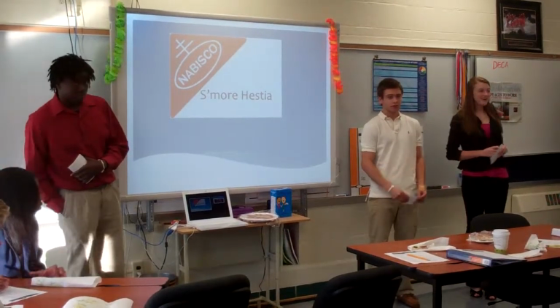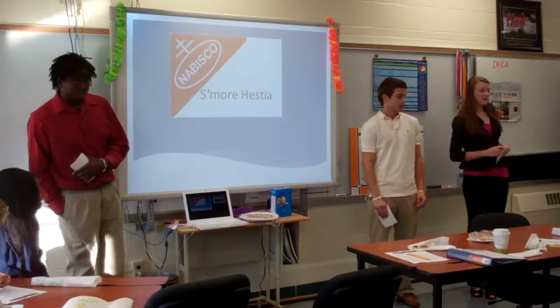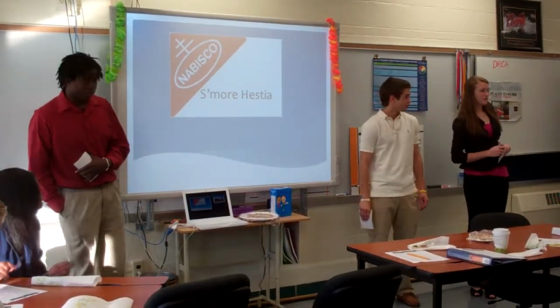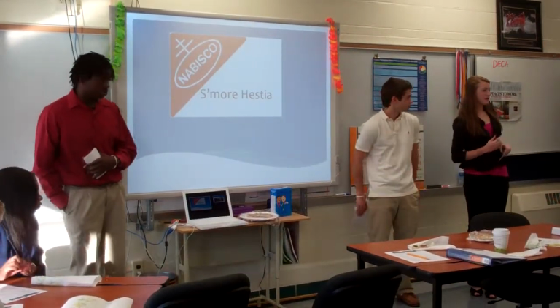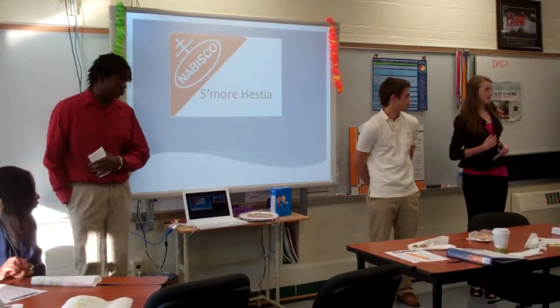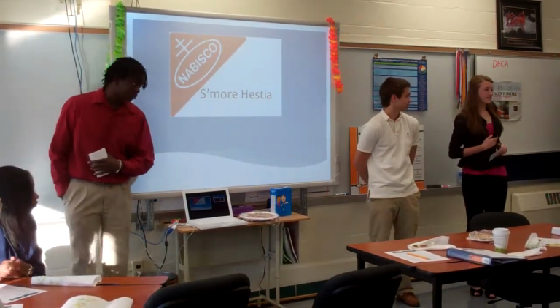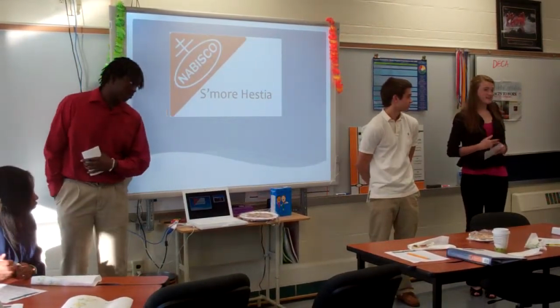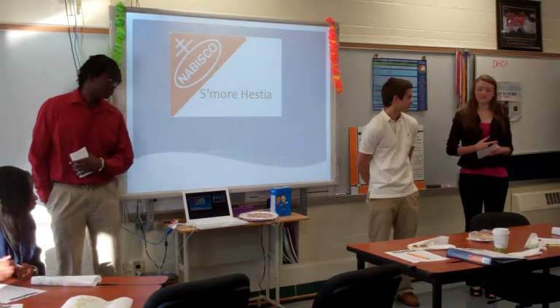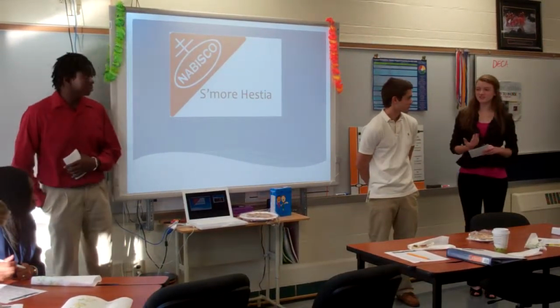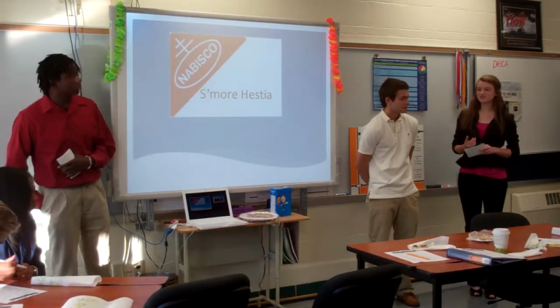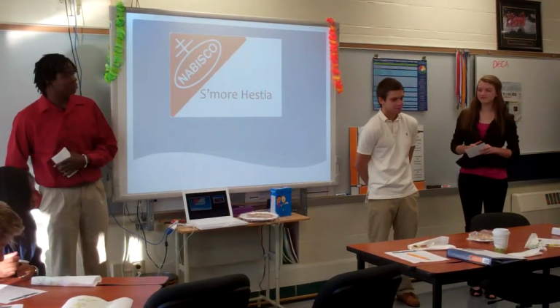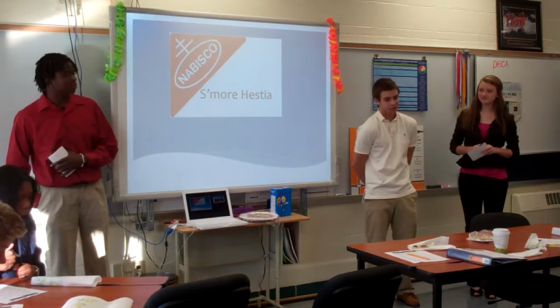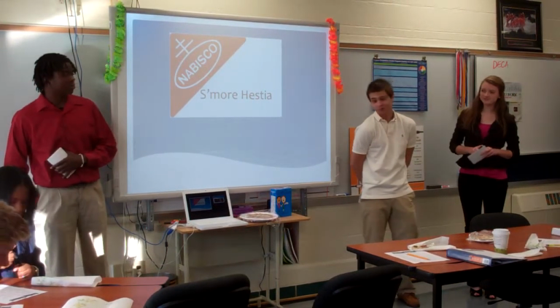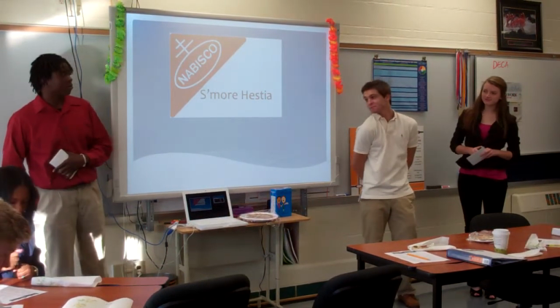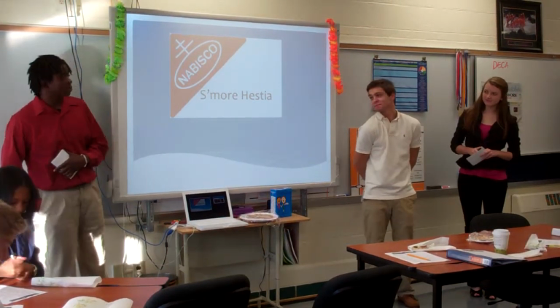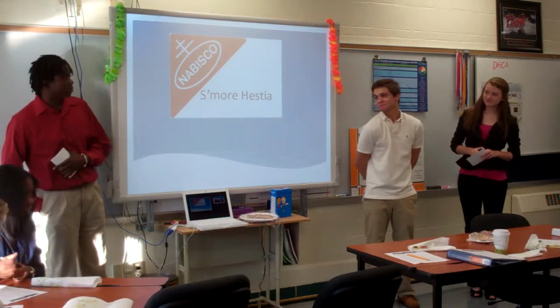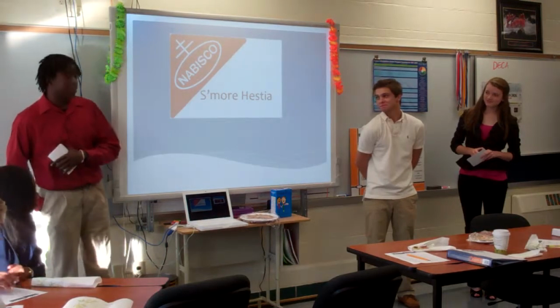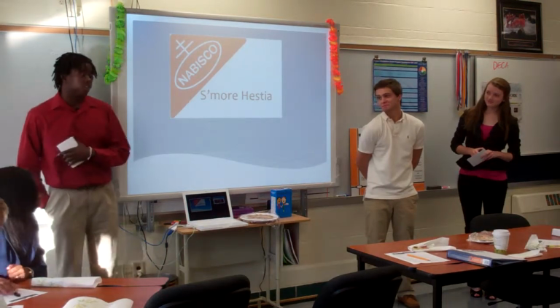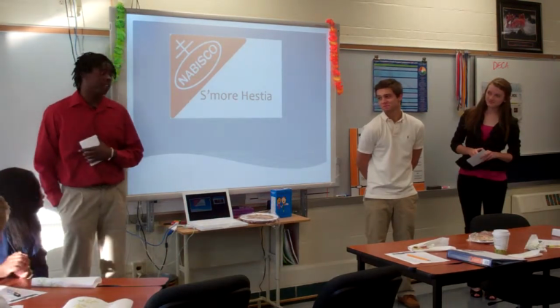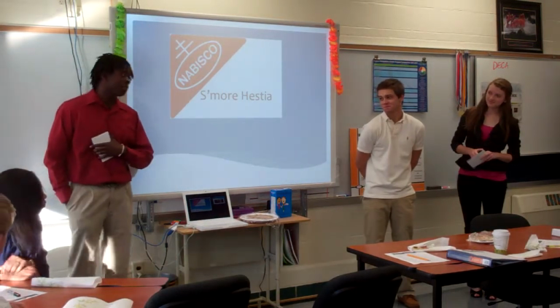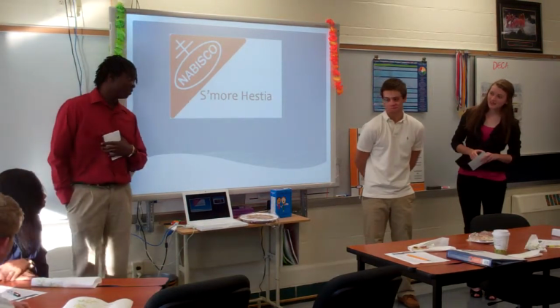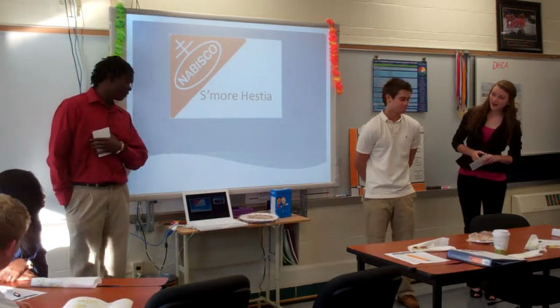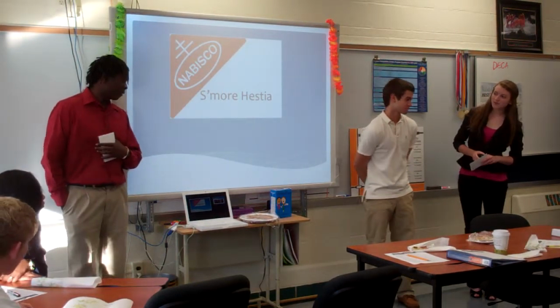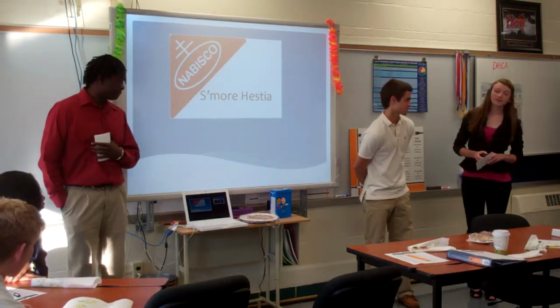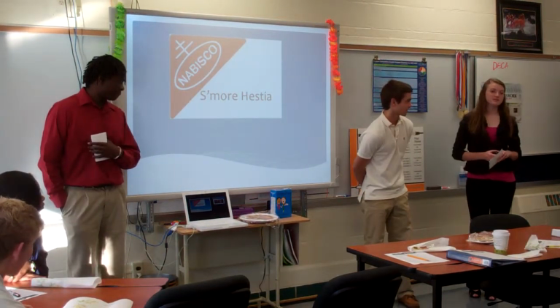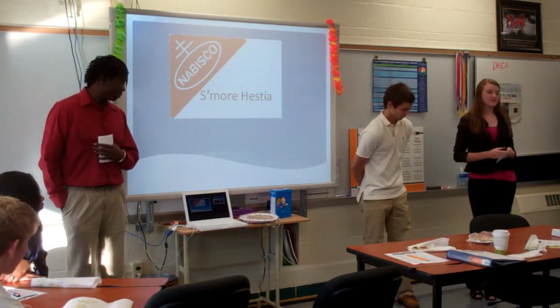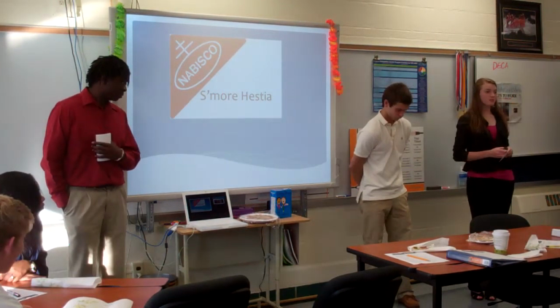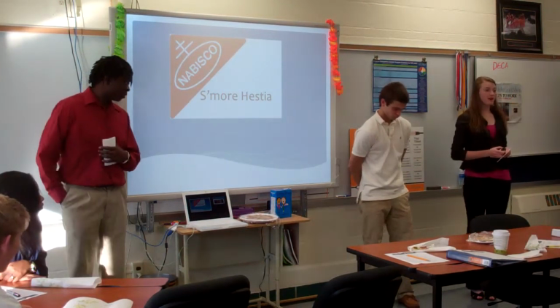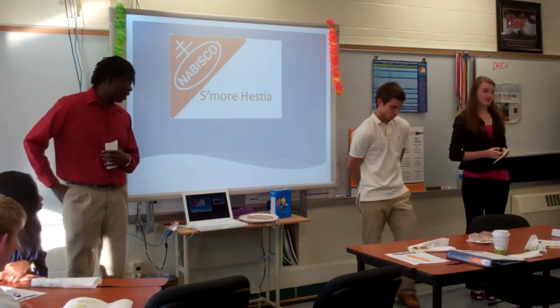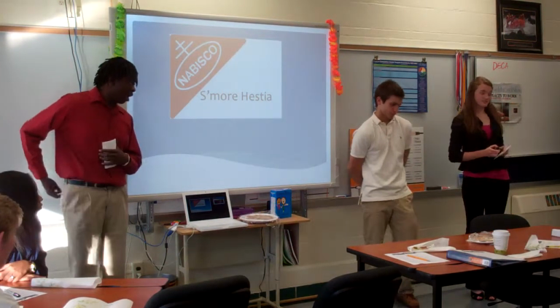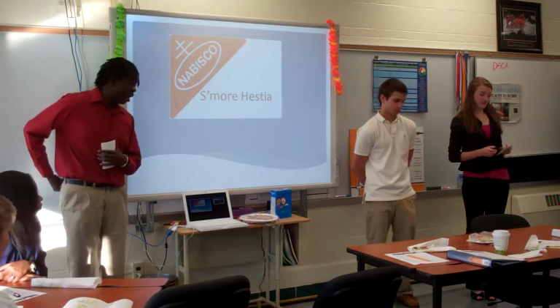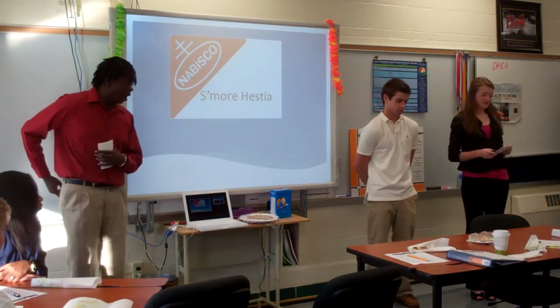Hello everyone, my name is Nikki Clothelter. My name is Elliot. We're here to present S'more Hestia to you guys.